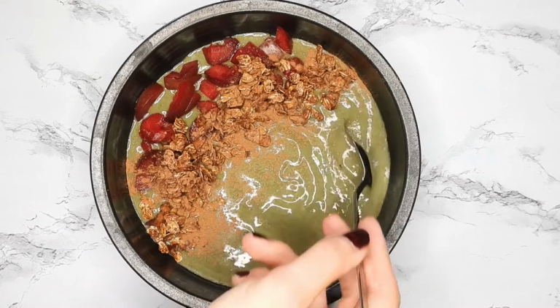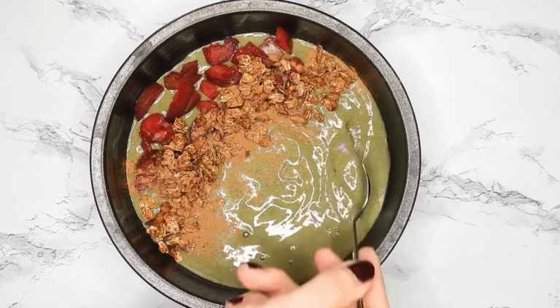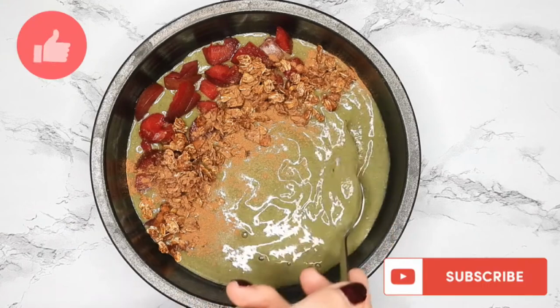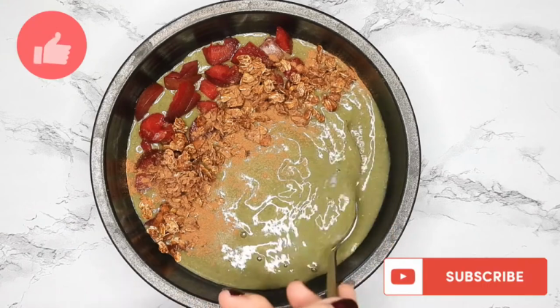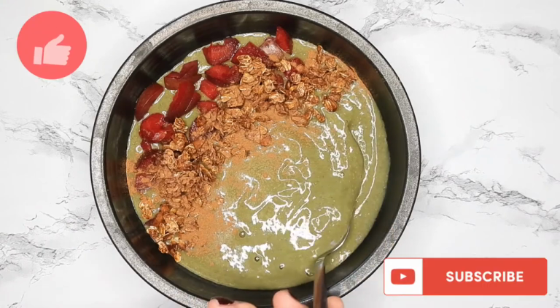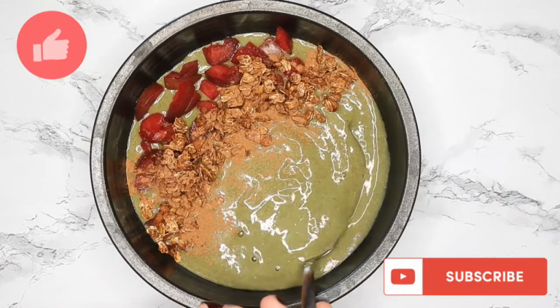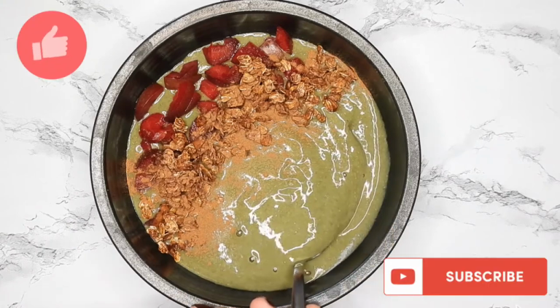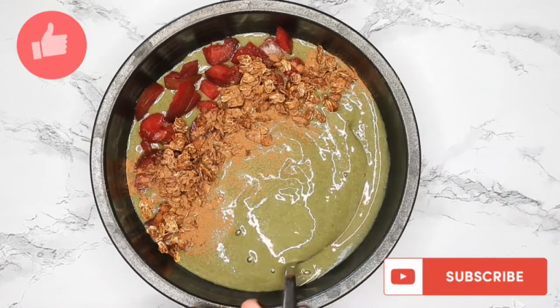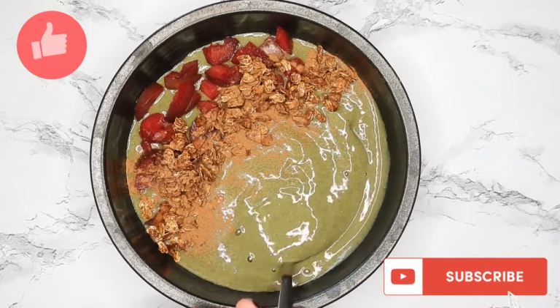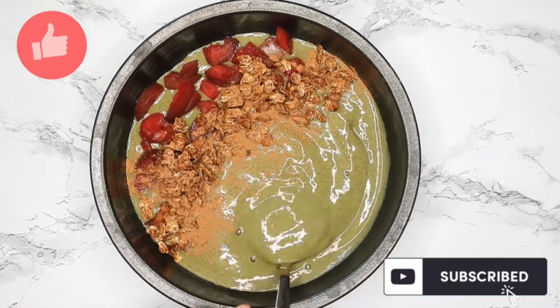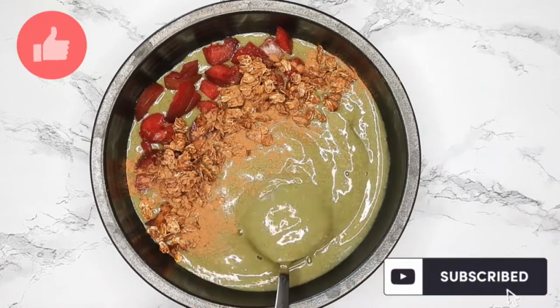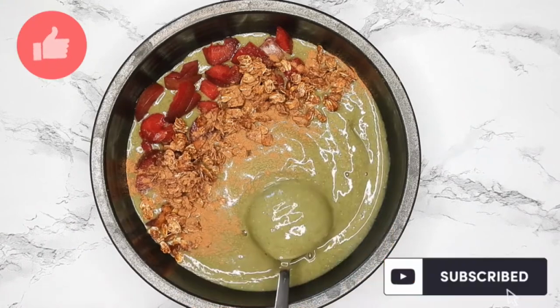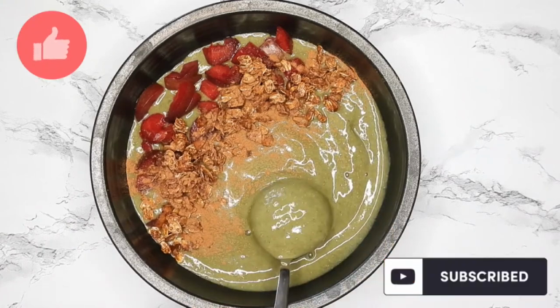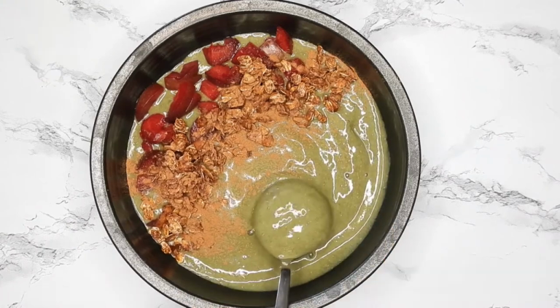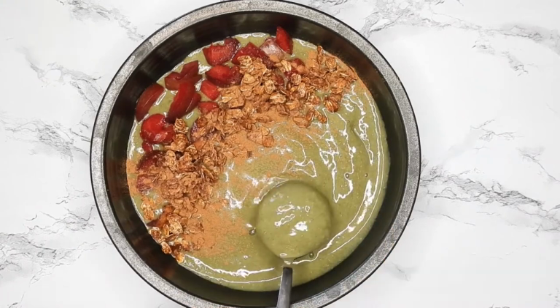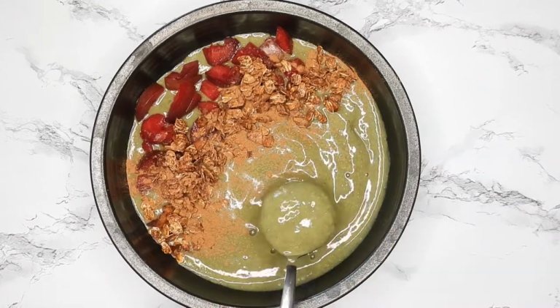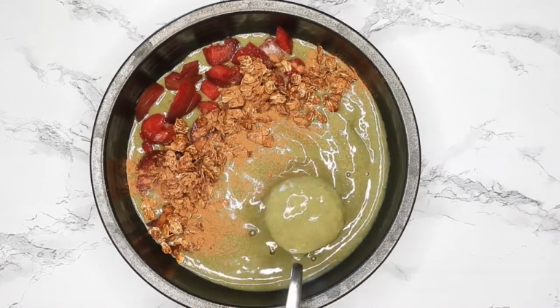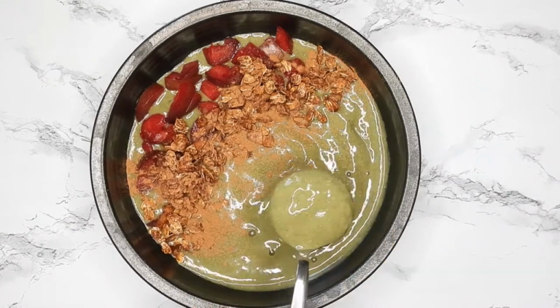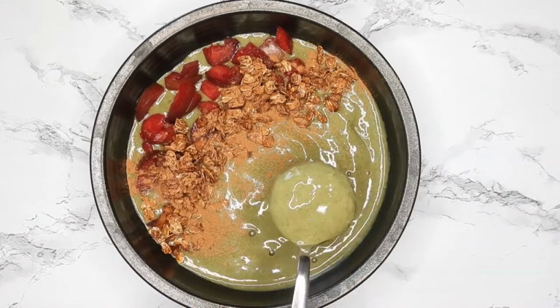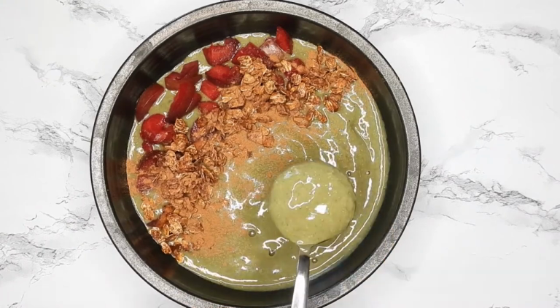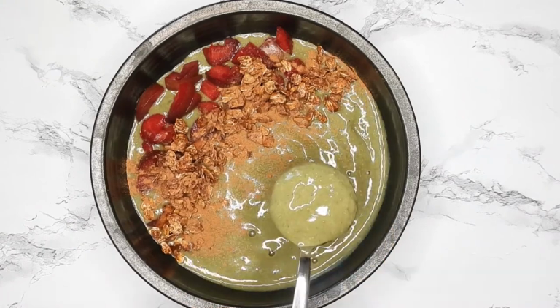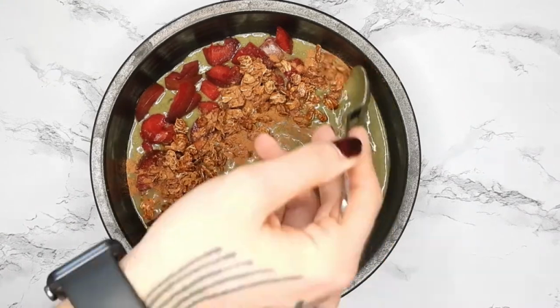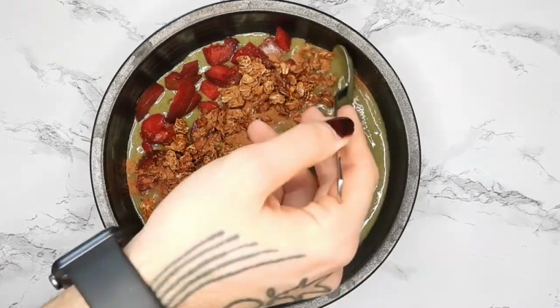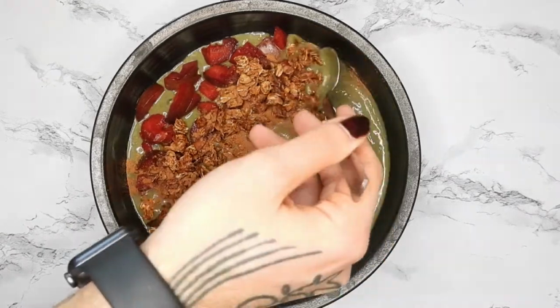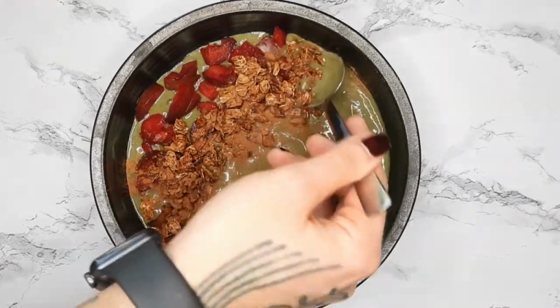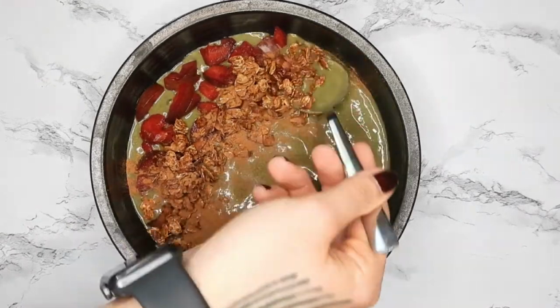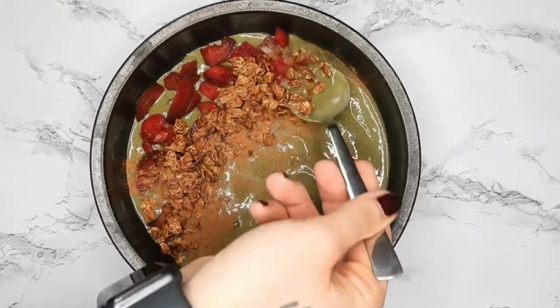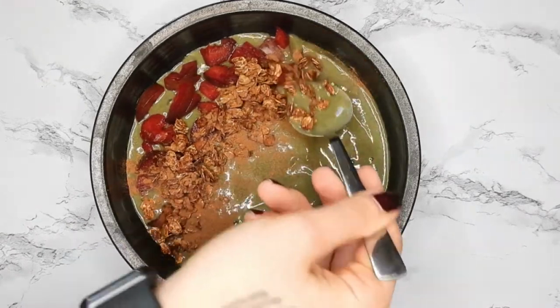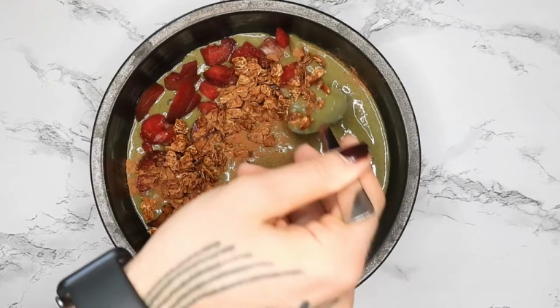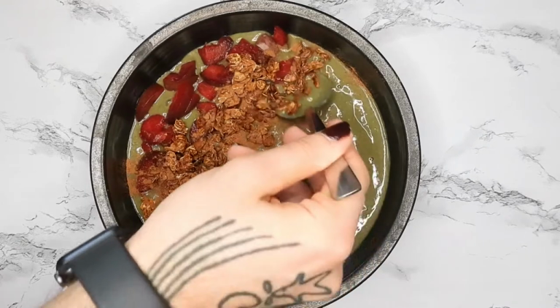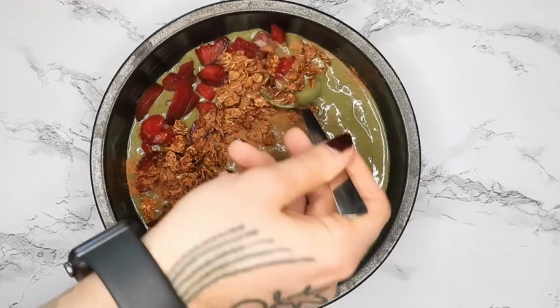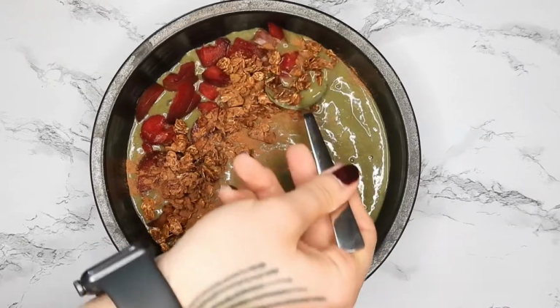Hey guys, today I thought I'd show you my favorite thing to eat post-workout — it is this green protein smoothie bowl.